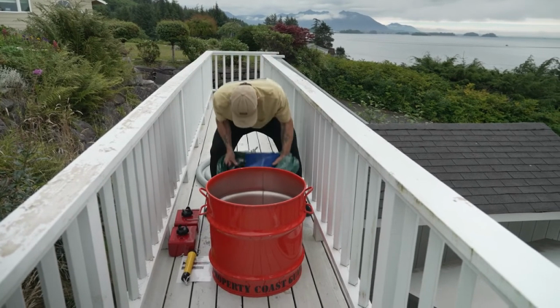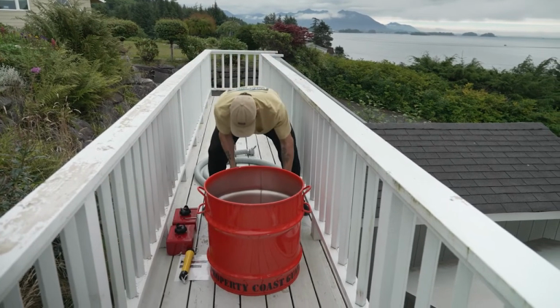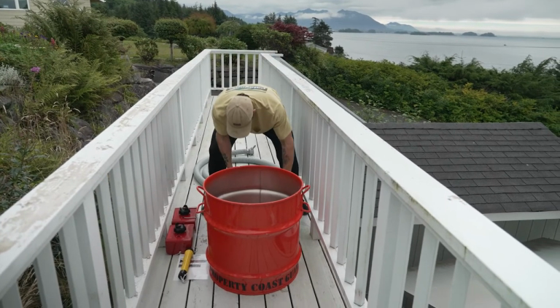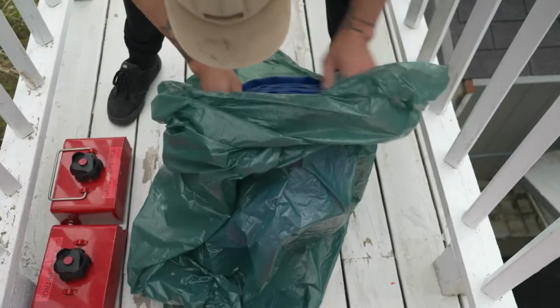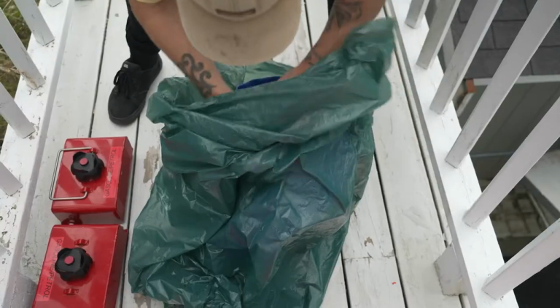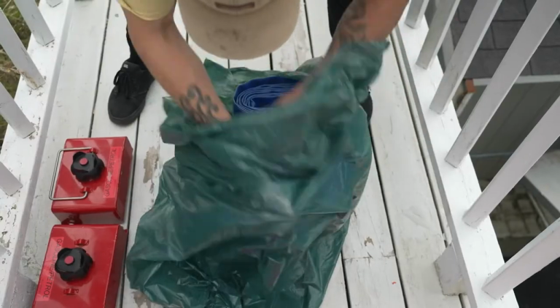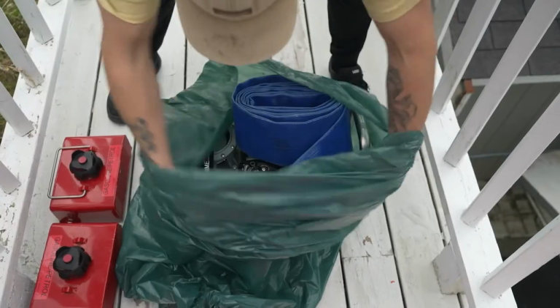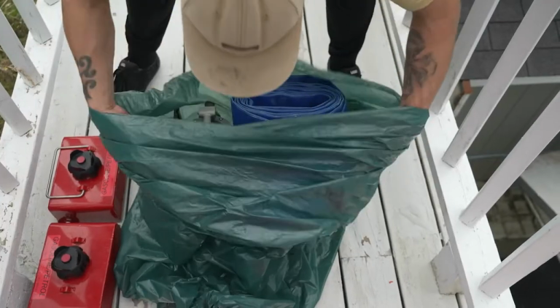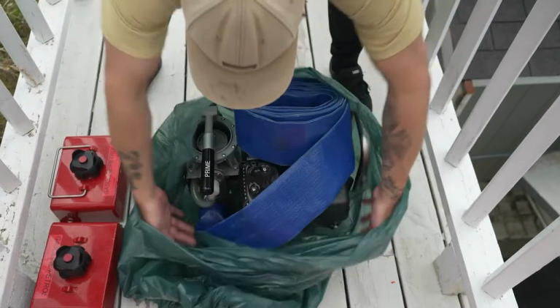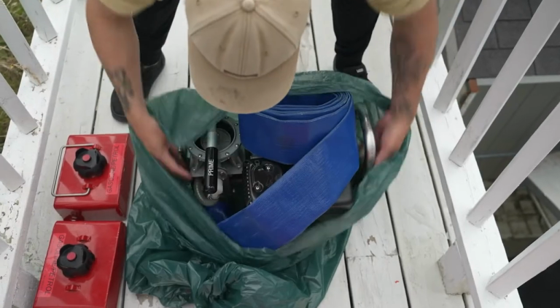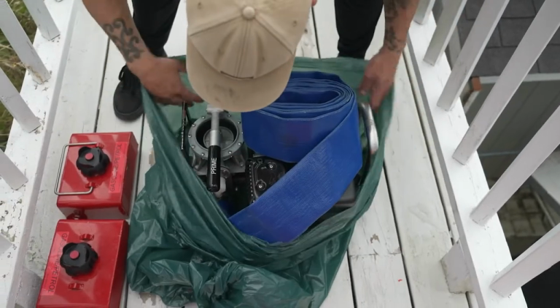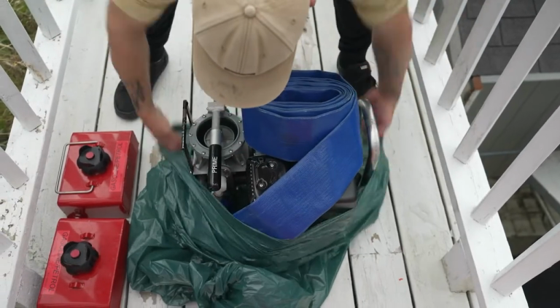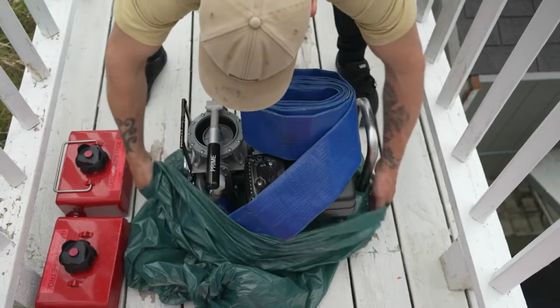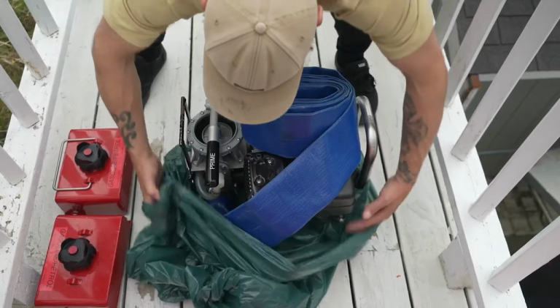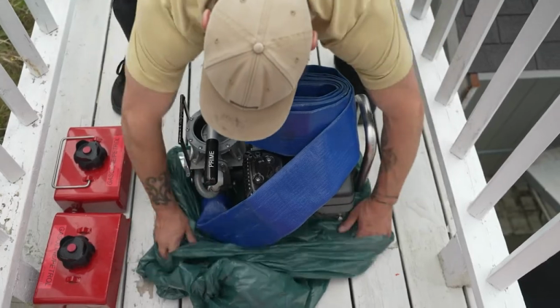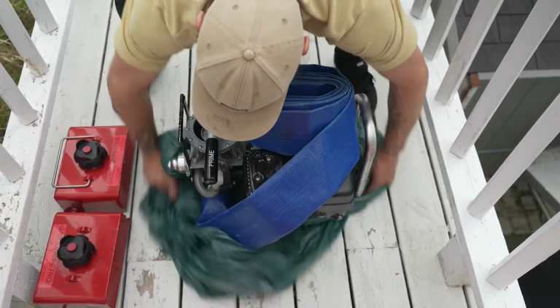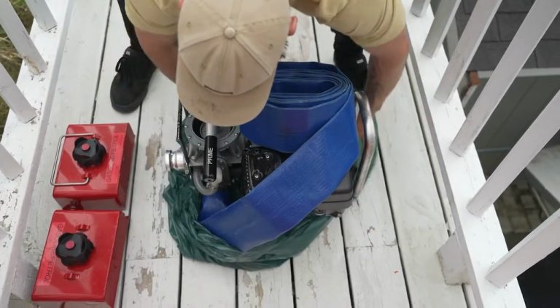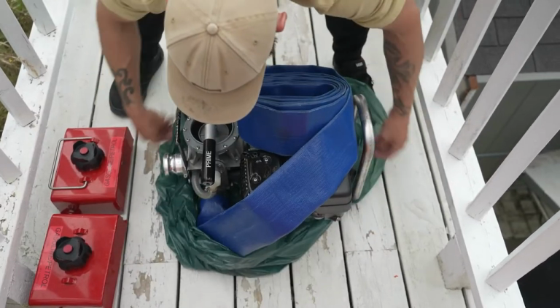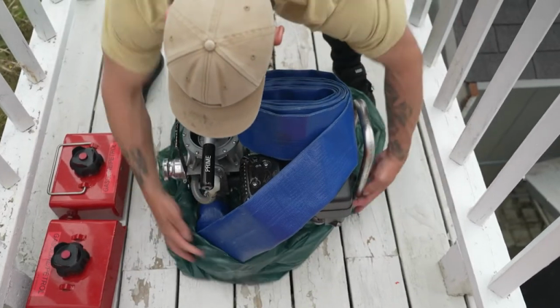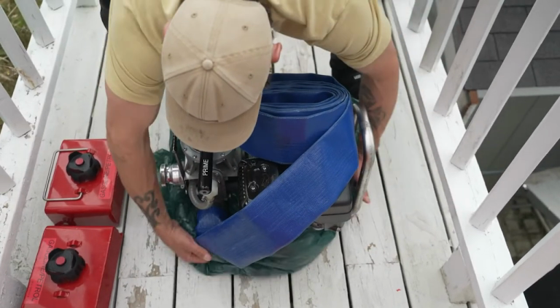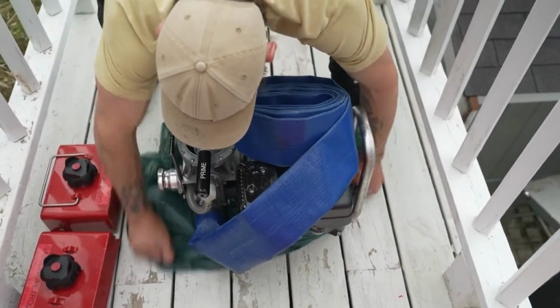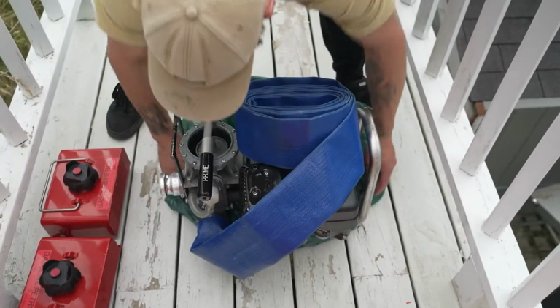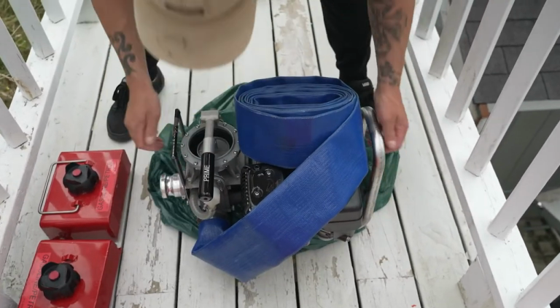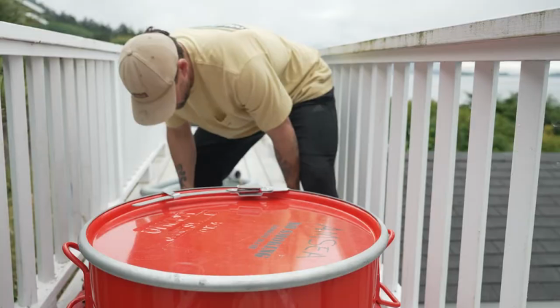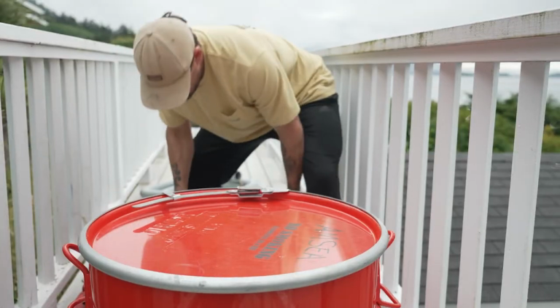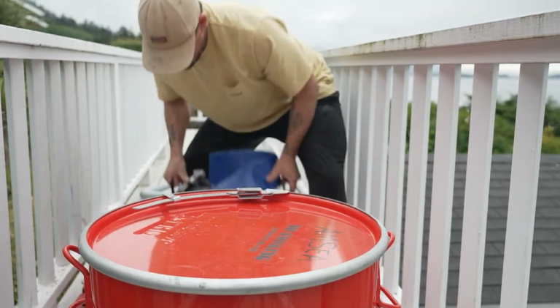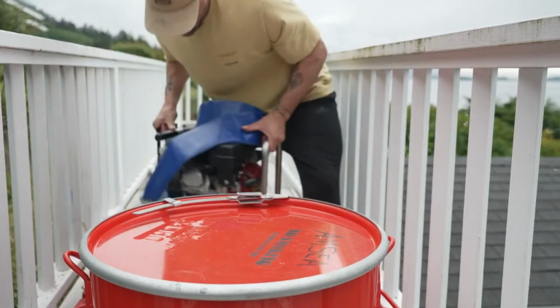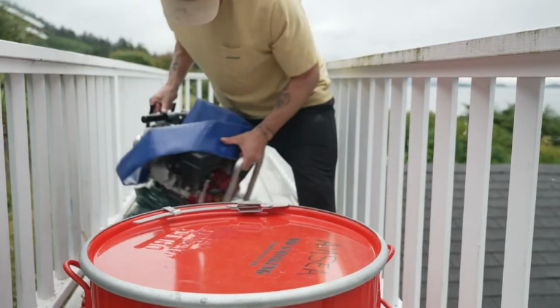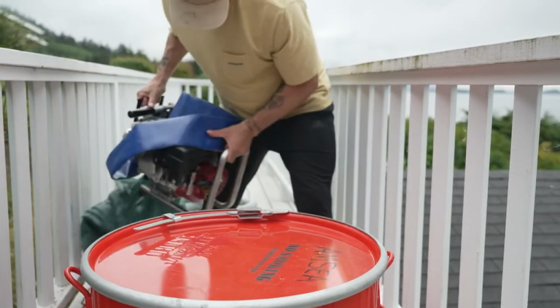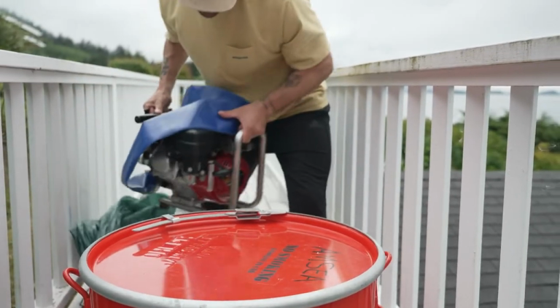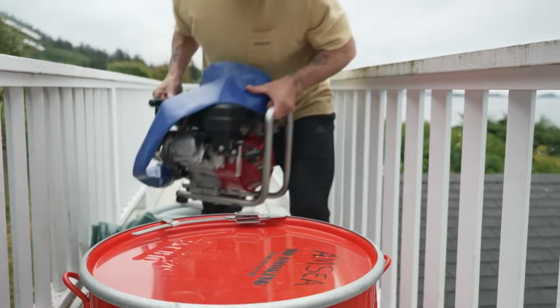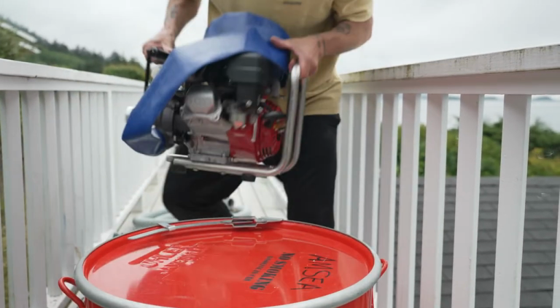Beware of placing the pump in an enclosed space when it's running due to the carbon monoxide emissions.